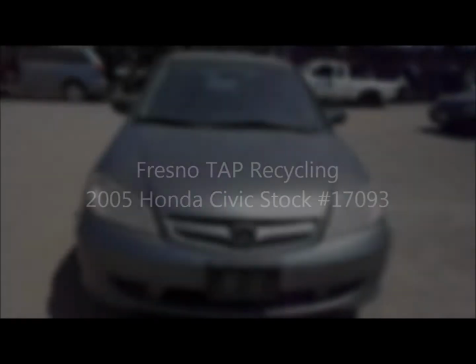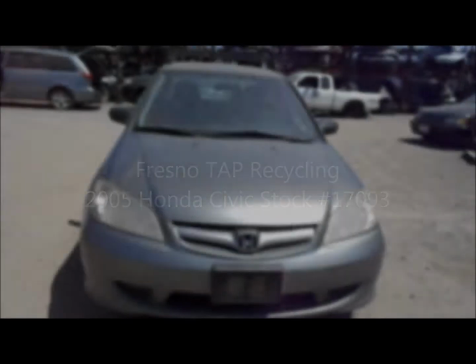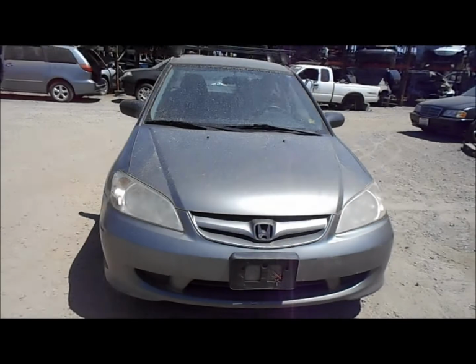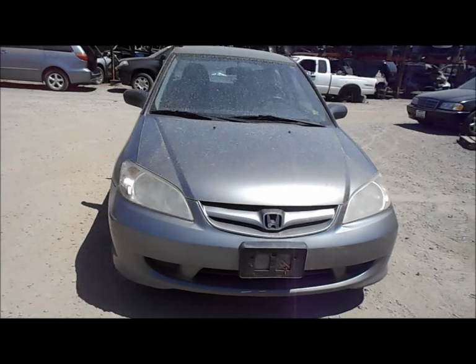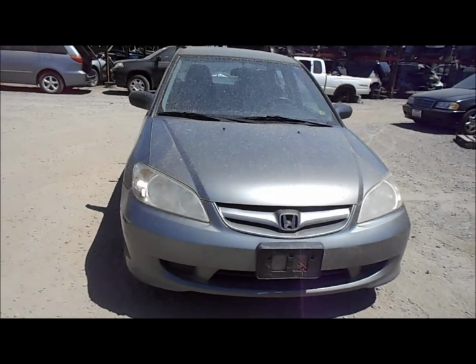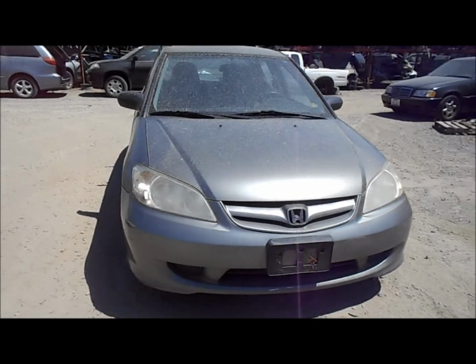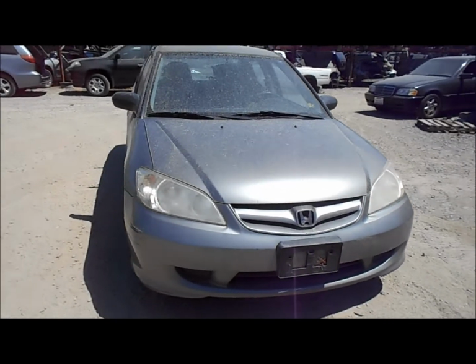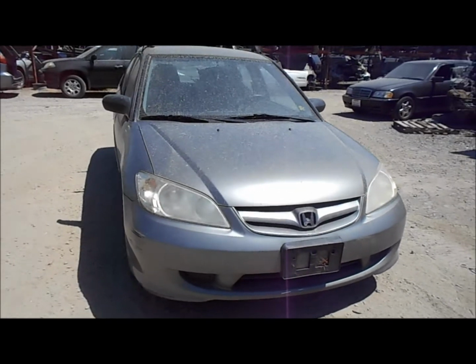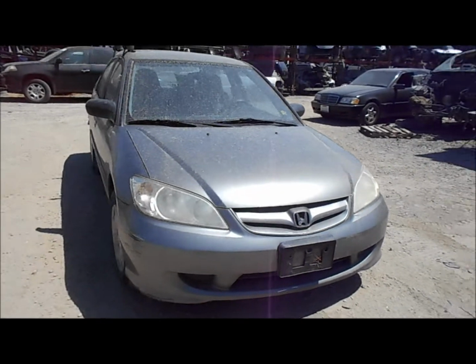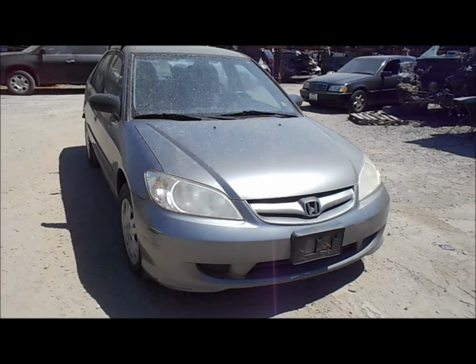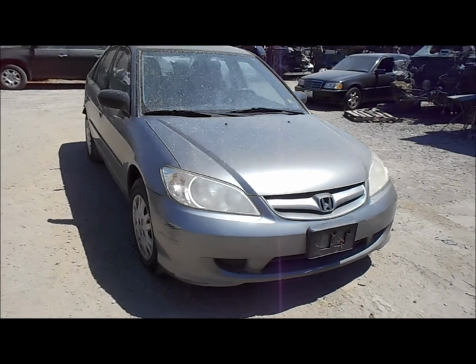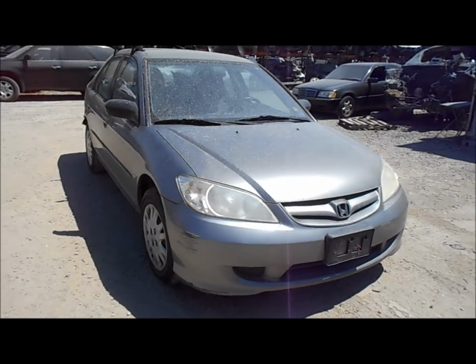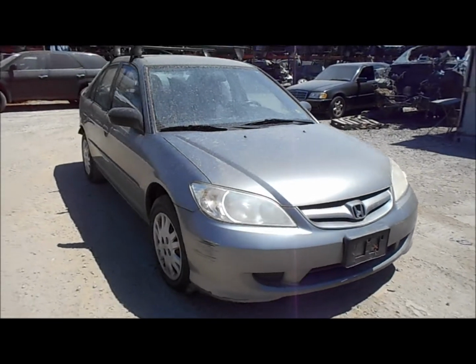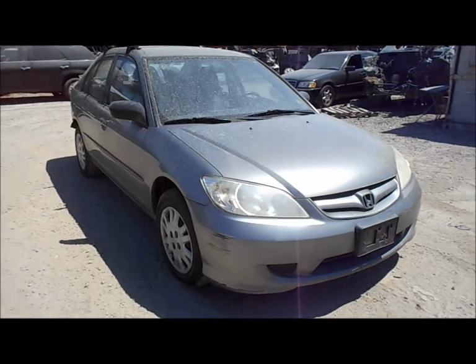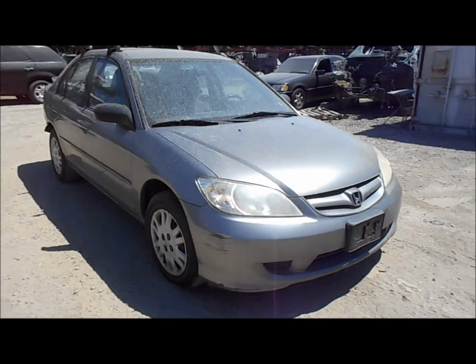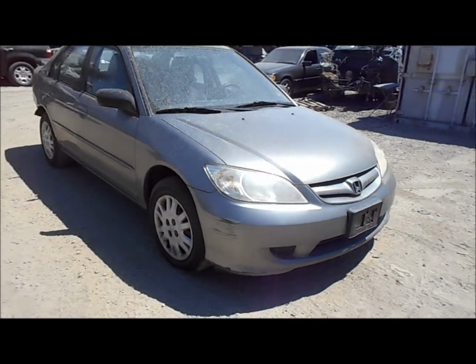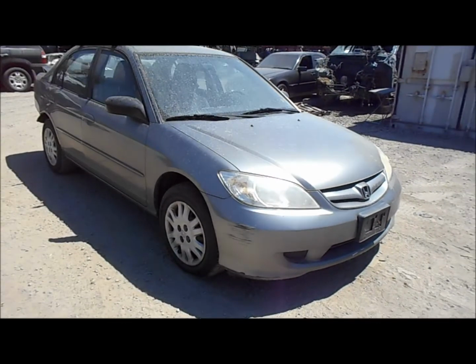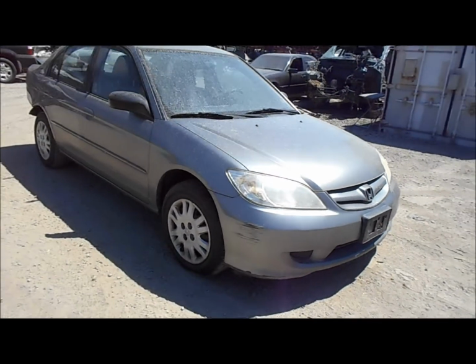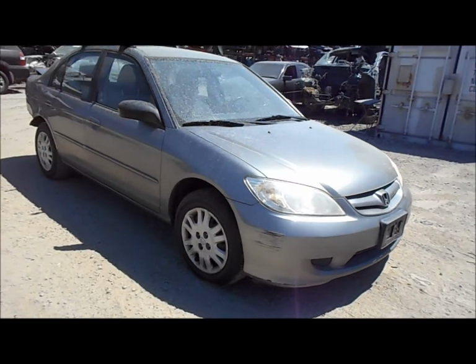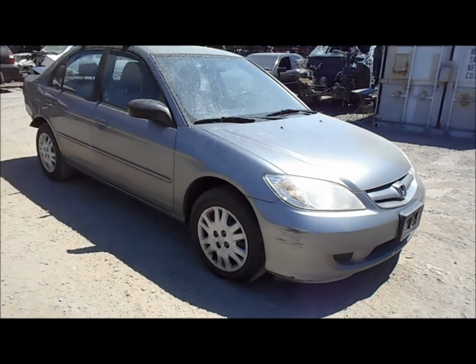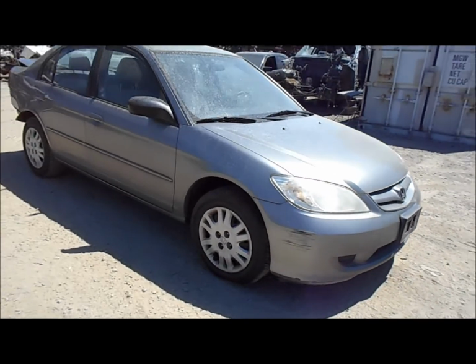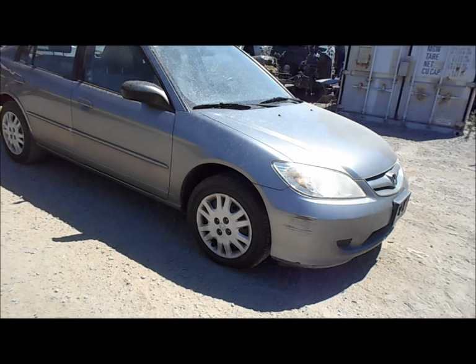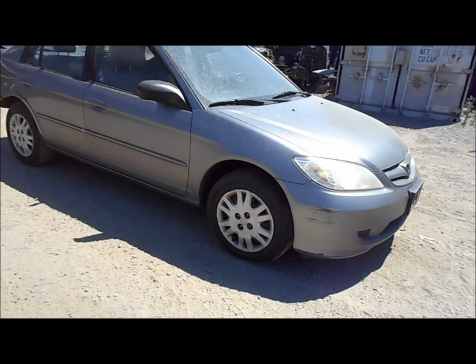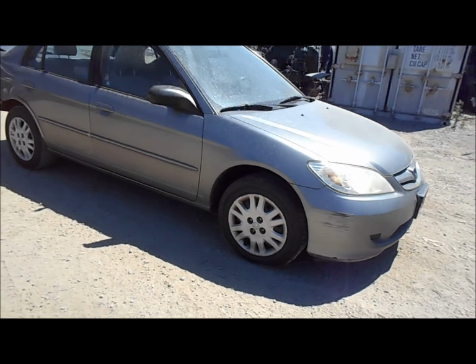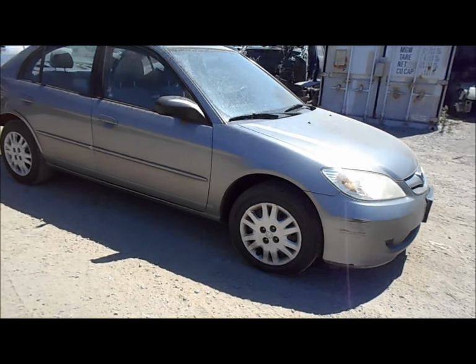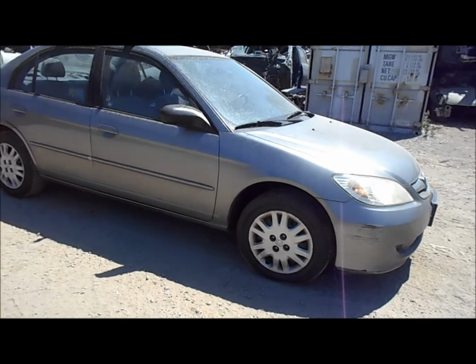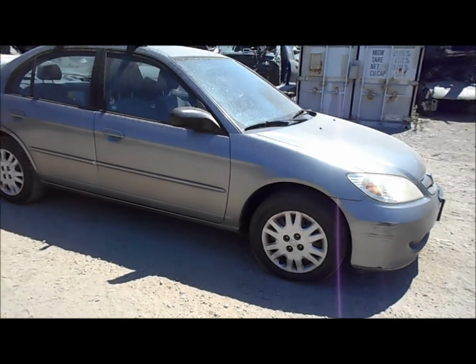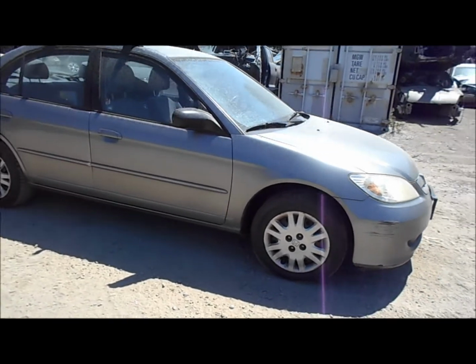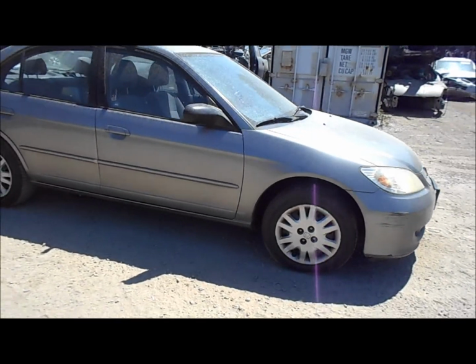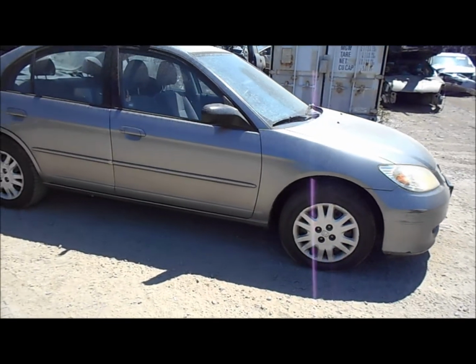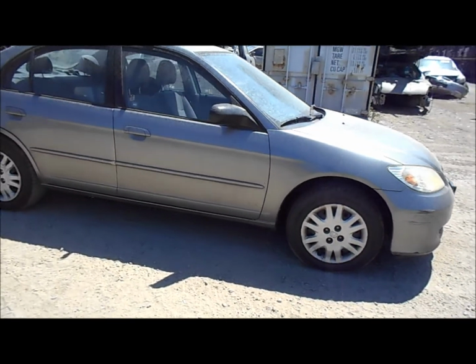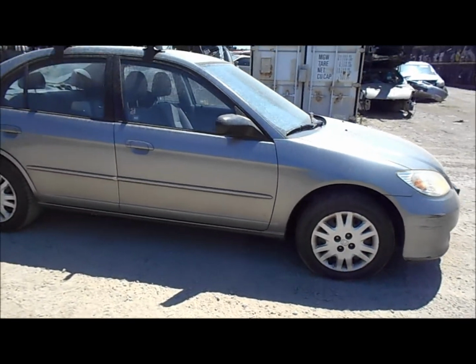Welcome to Fresno Tap Recycling. Today we have a 2005 Honda Civic. The front end of this car is going to be in pretty good shape.